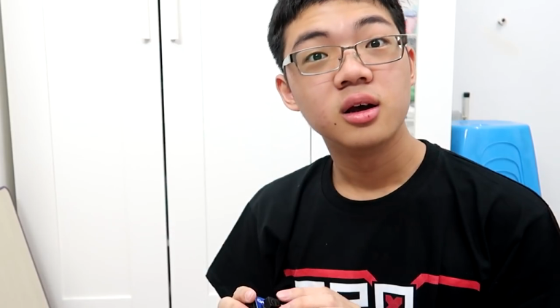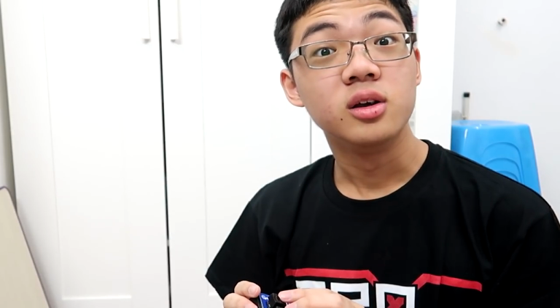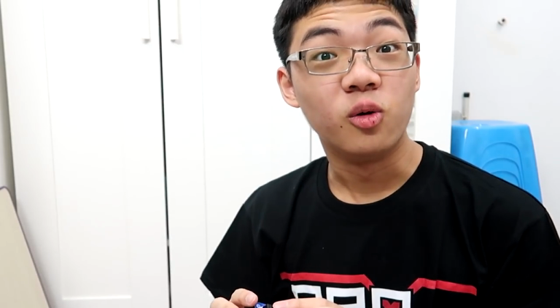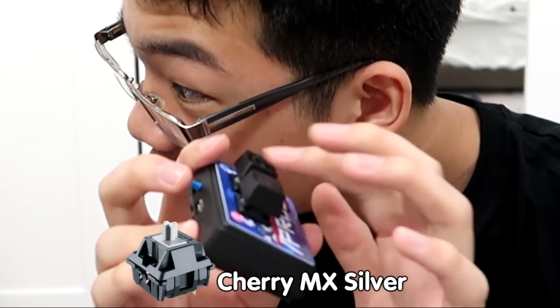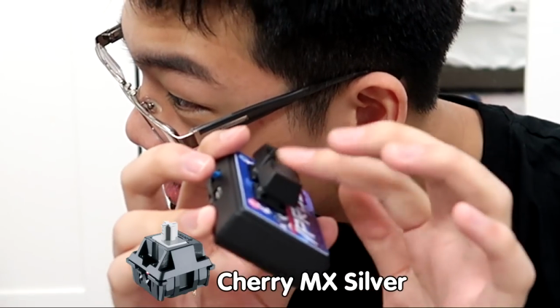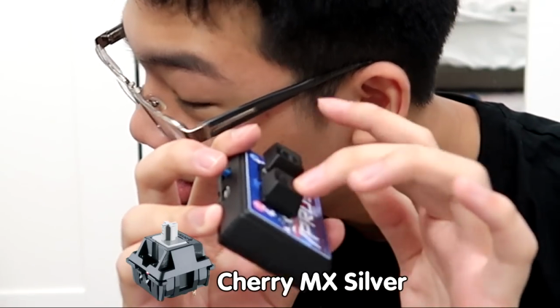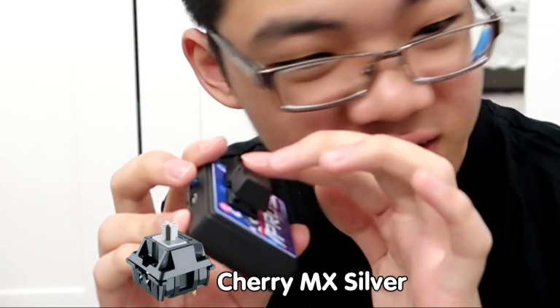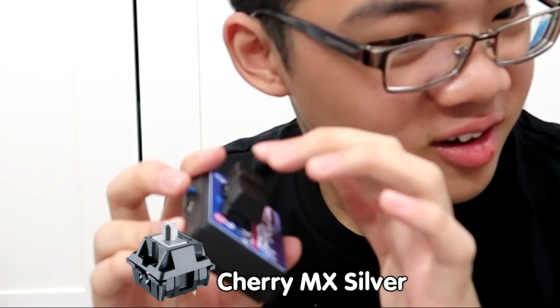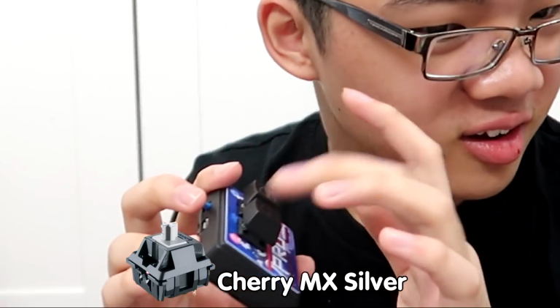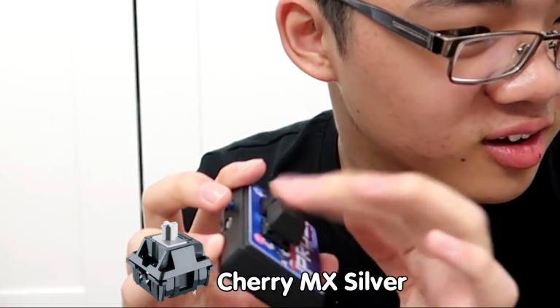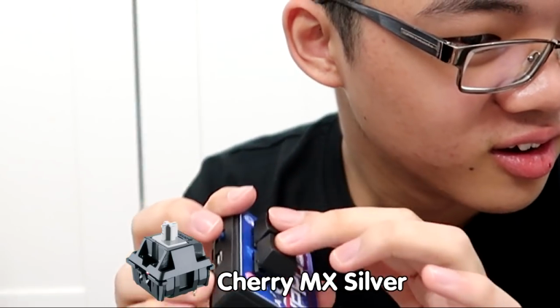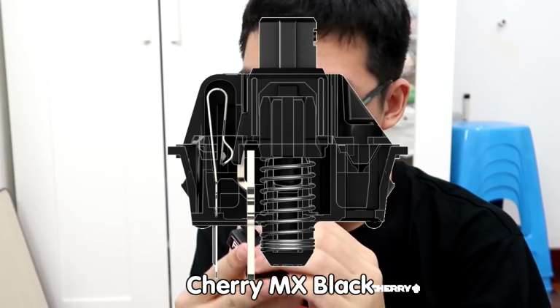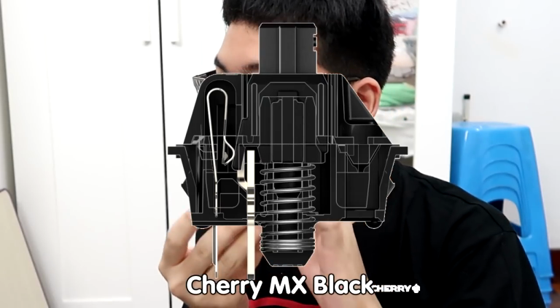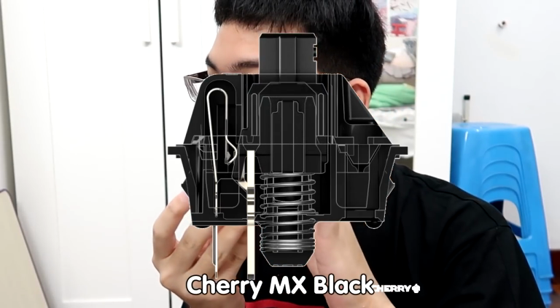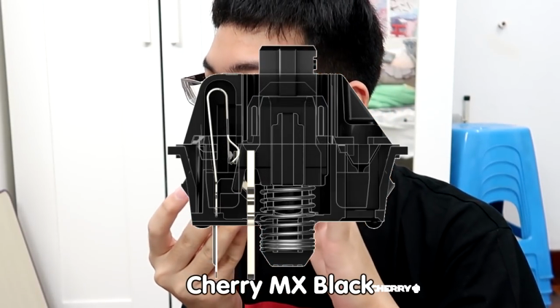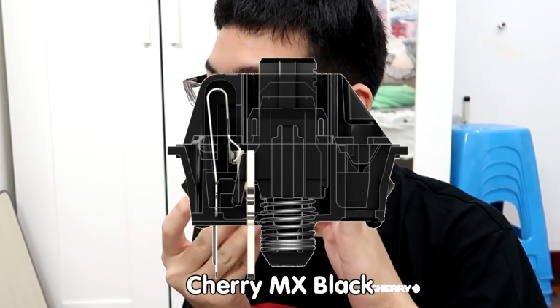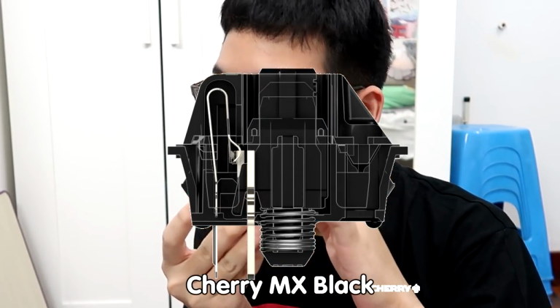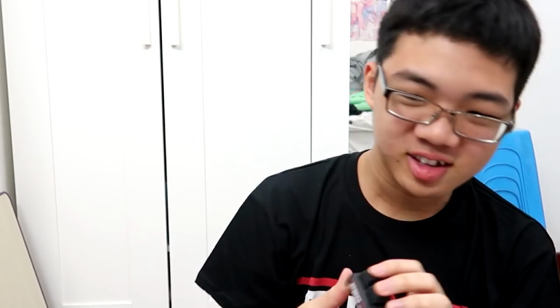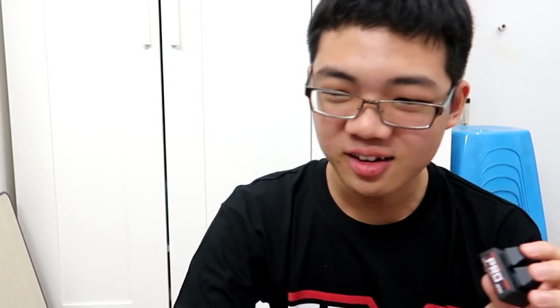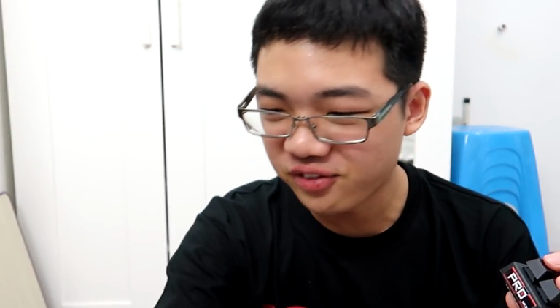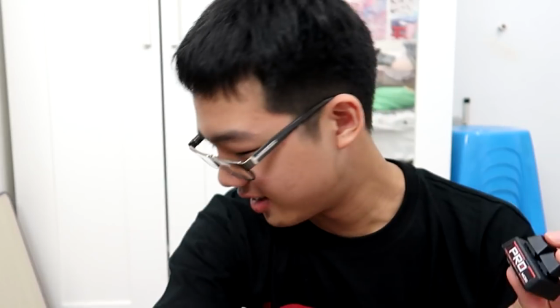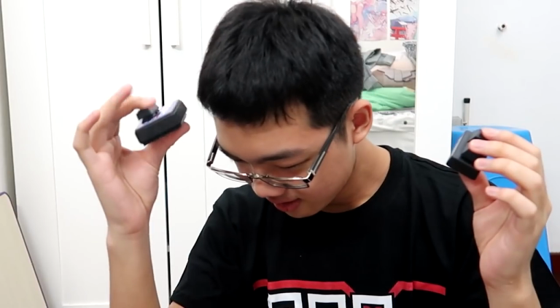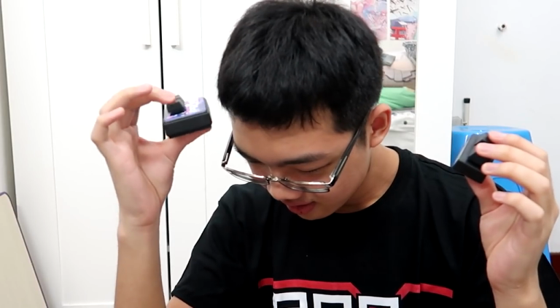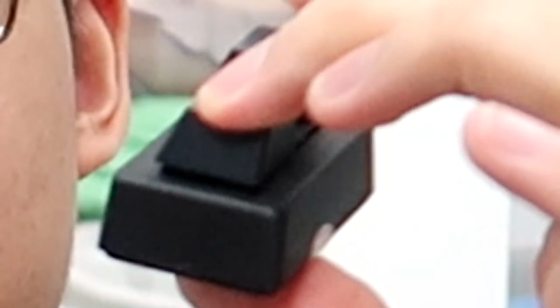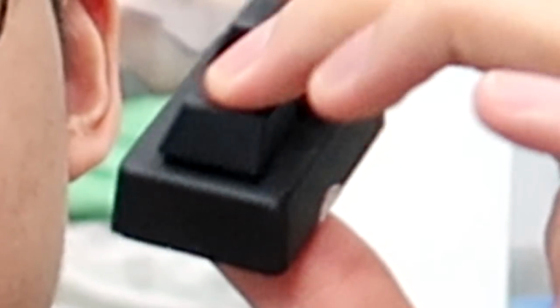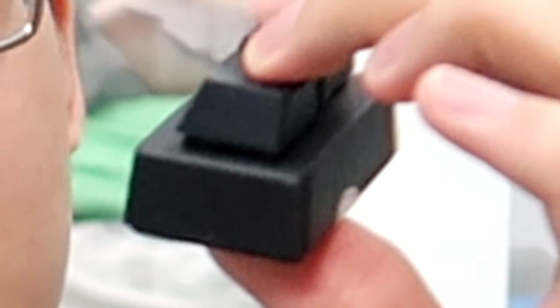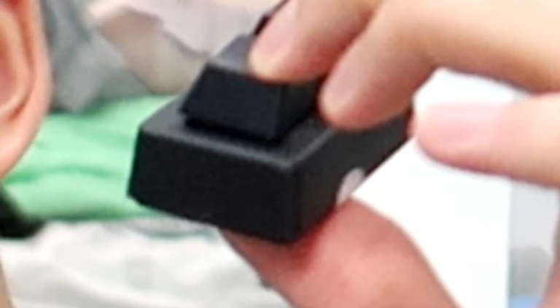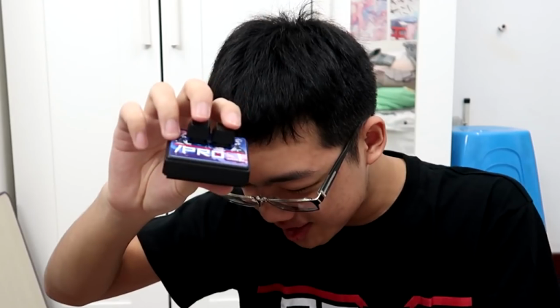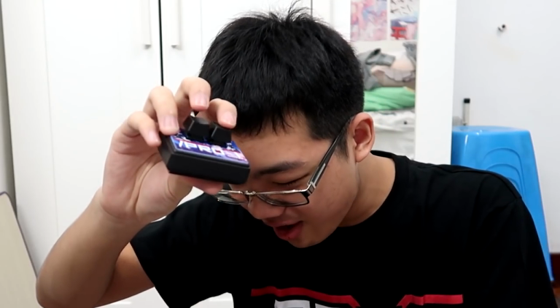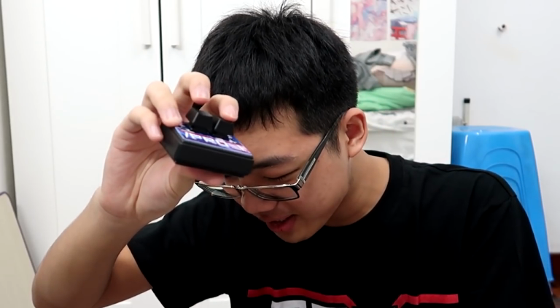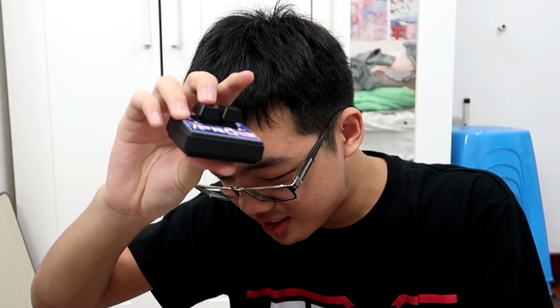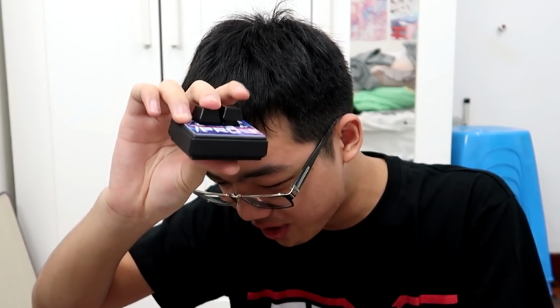I'm fucking done. They sound different — the Cherry MX Silver.